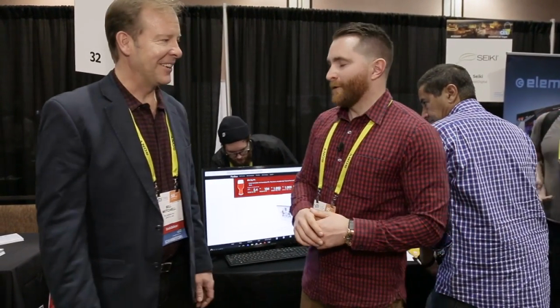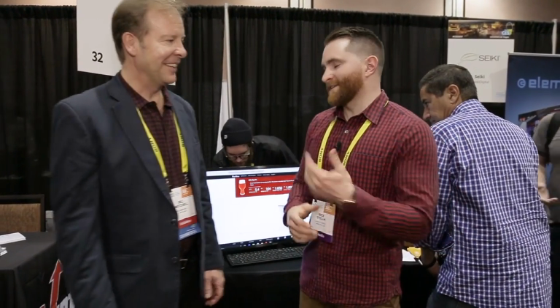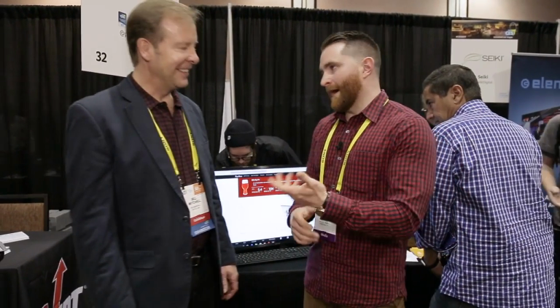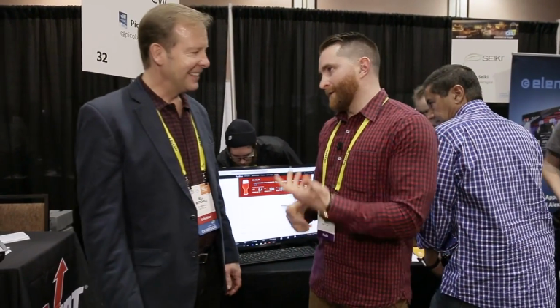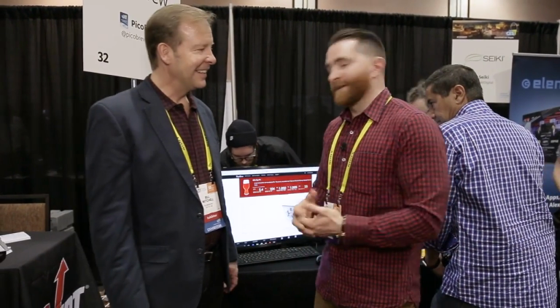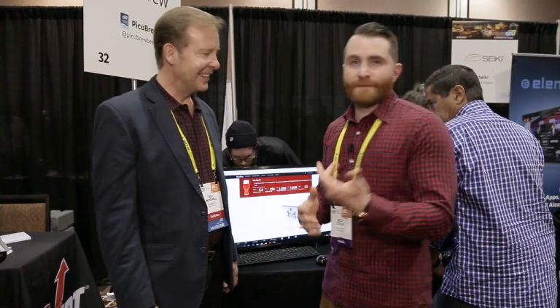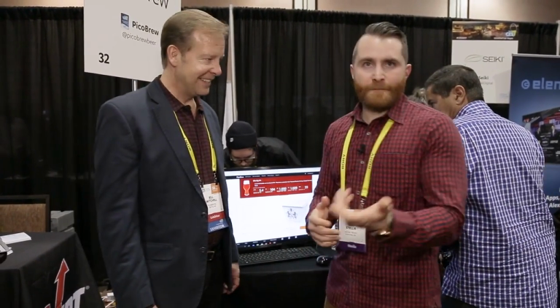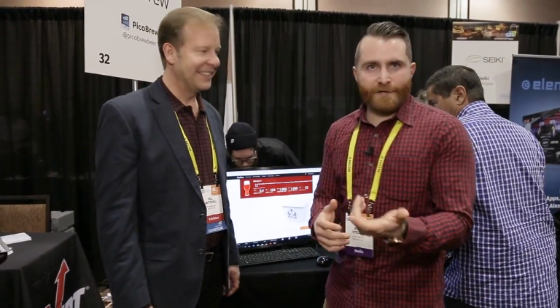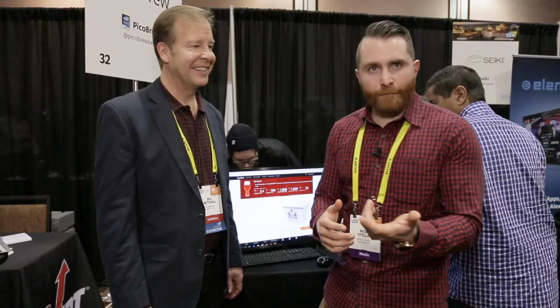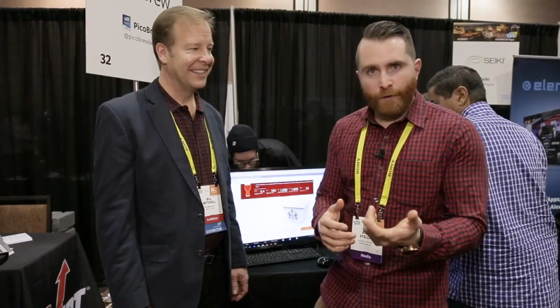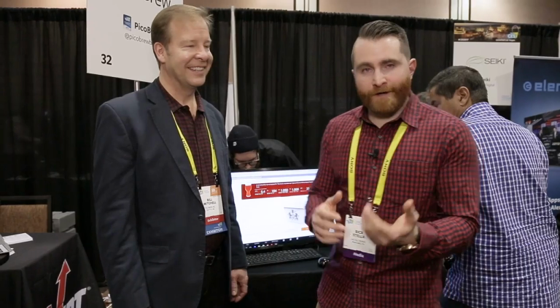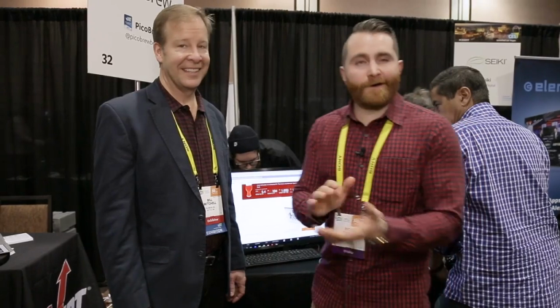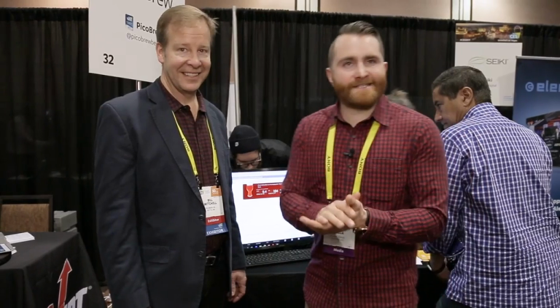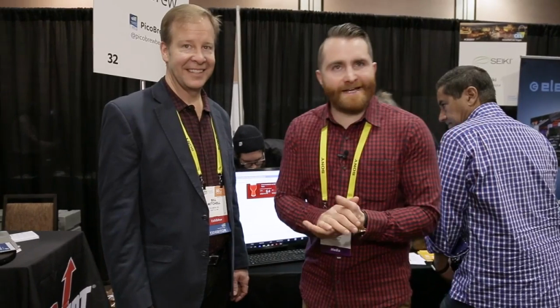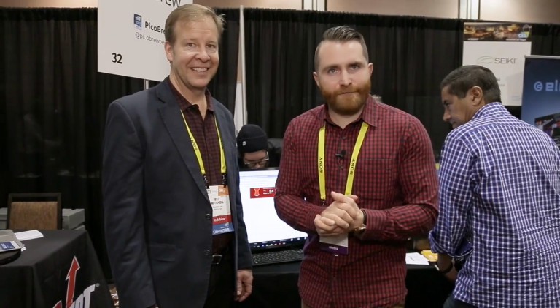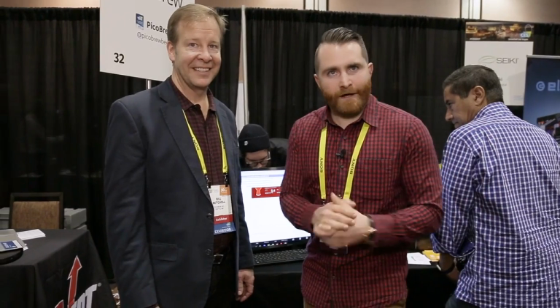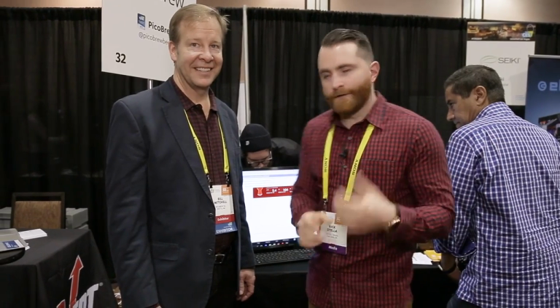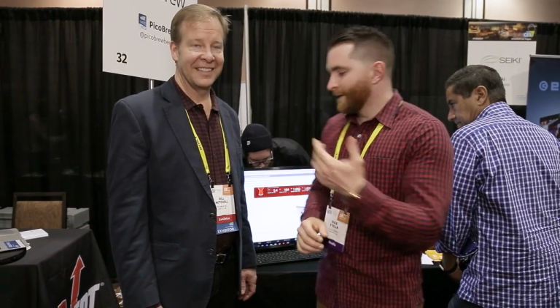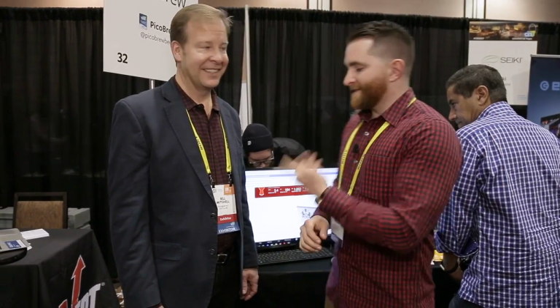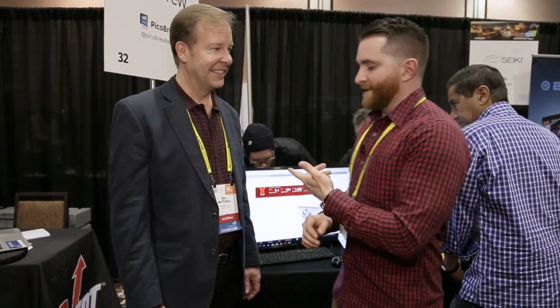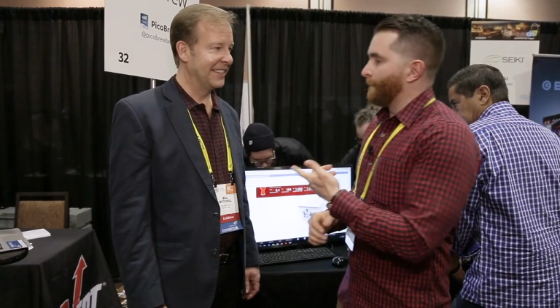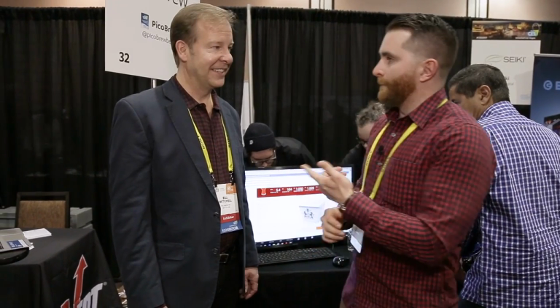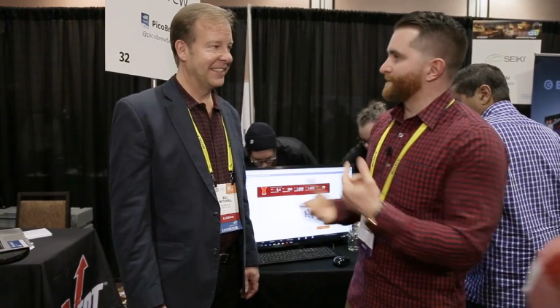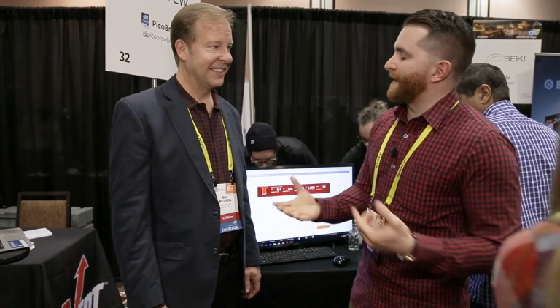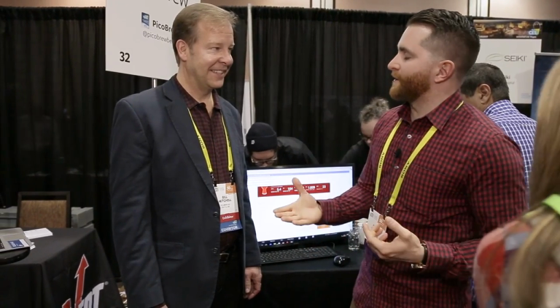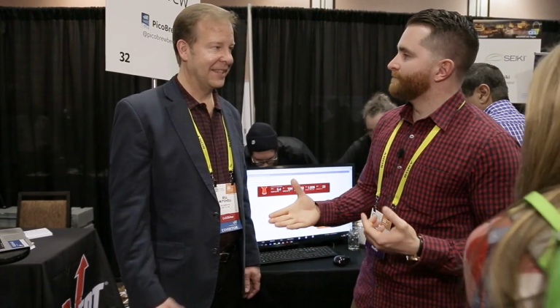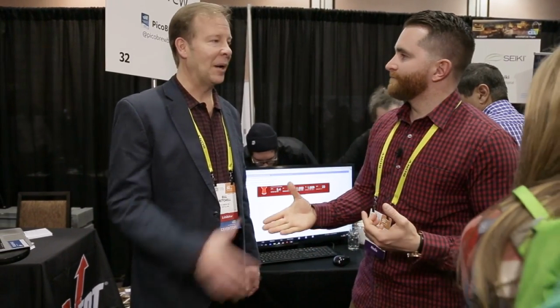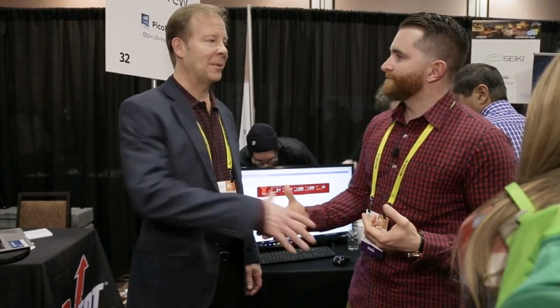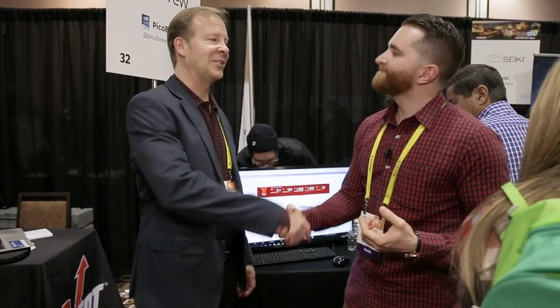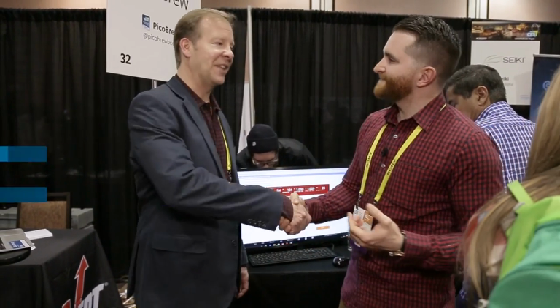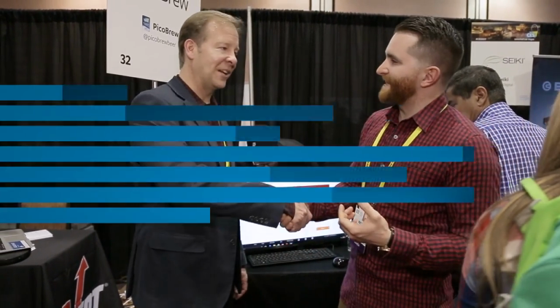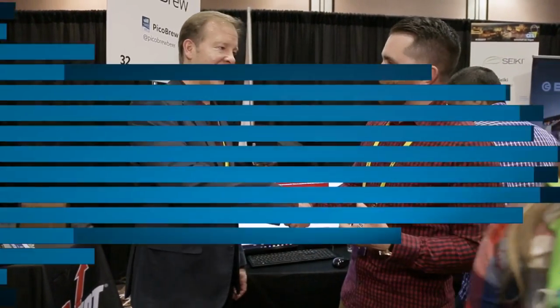Well, thanks a lot, Bill. This has been the PicoBrew. We're here at CES Unveiled with CEO Bill Mitchell. My pleasure. Take care.